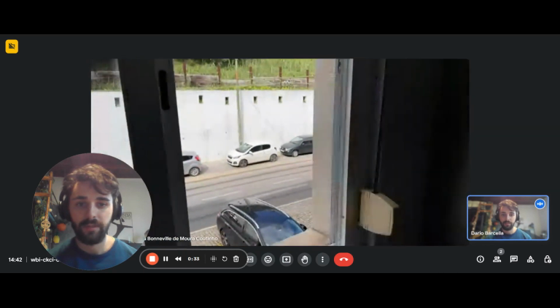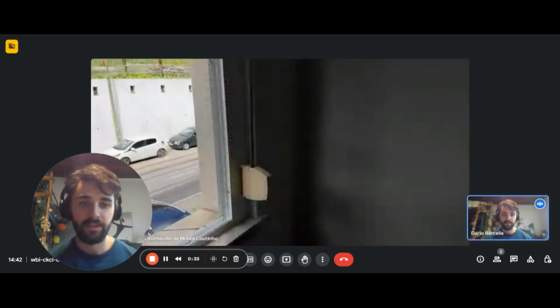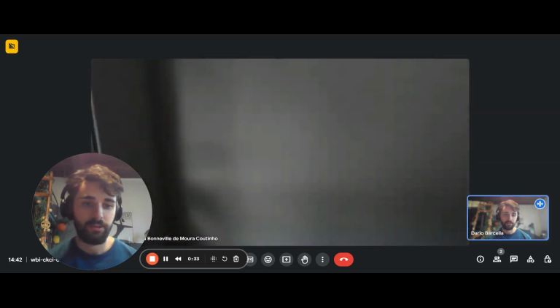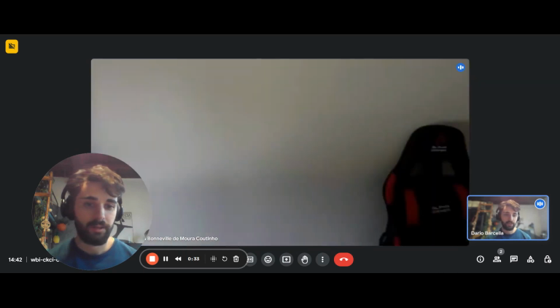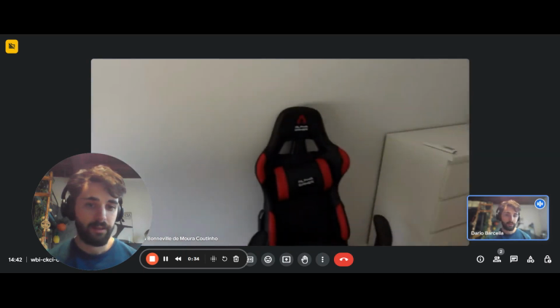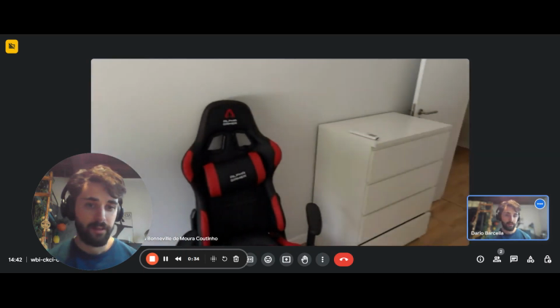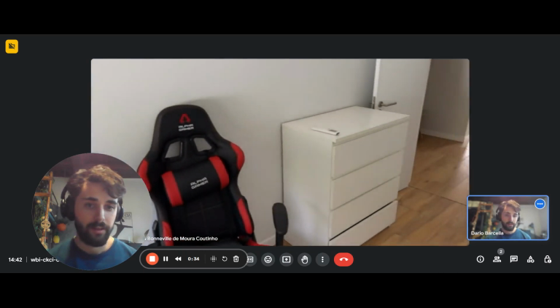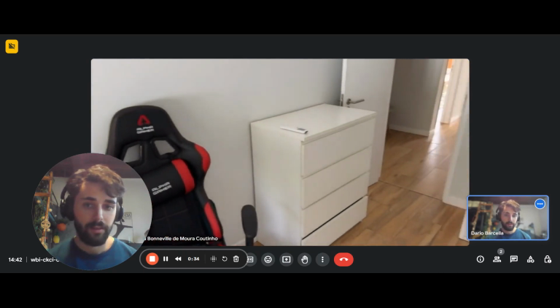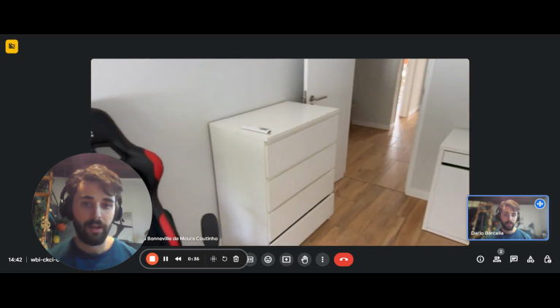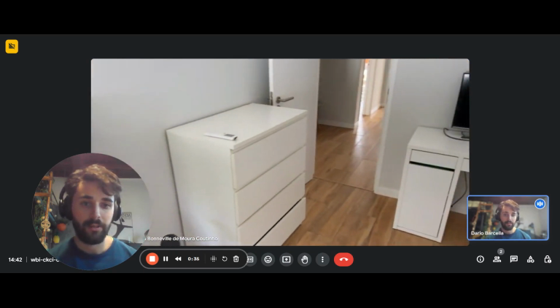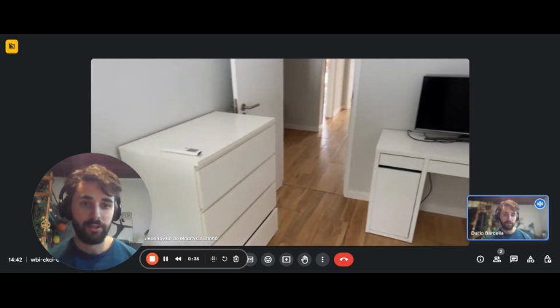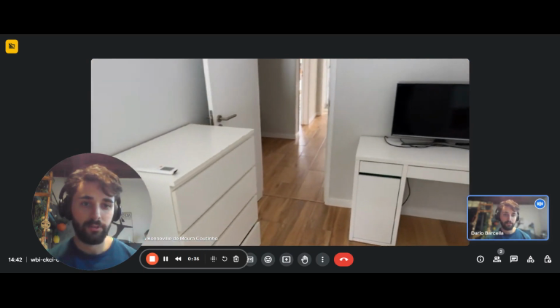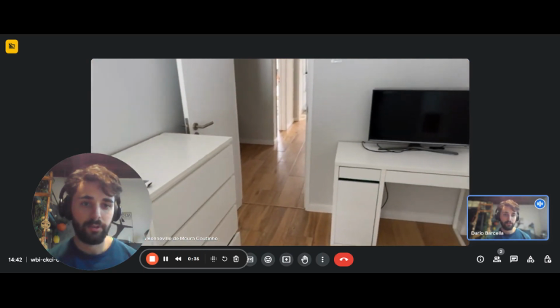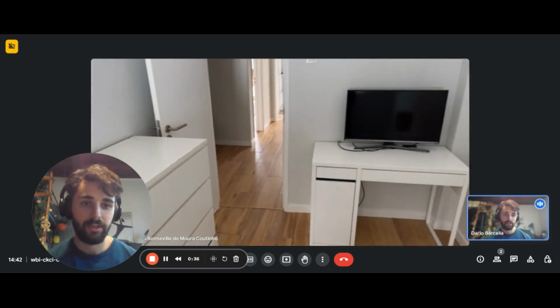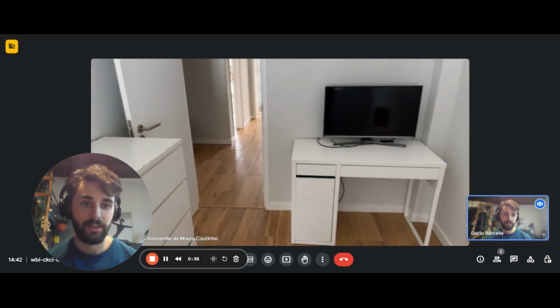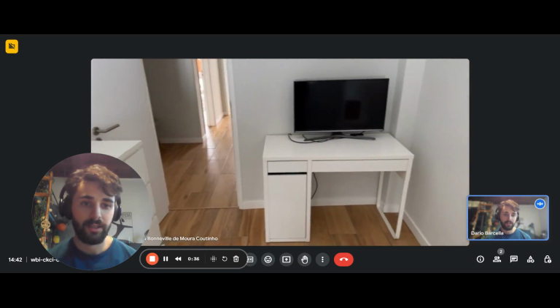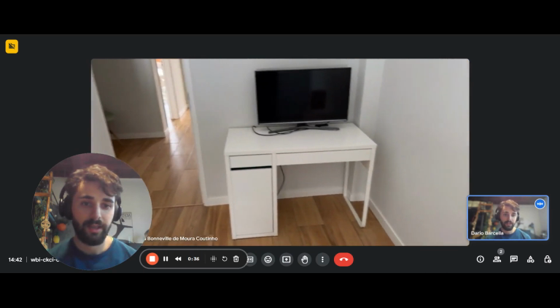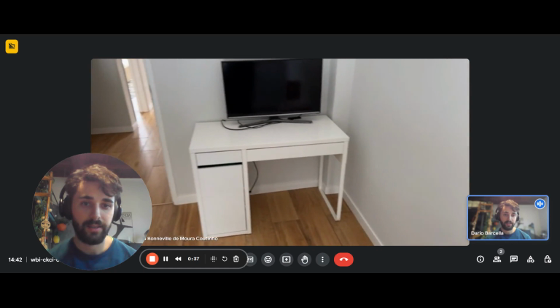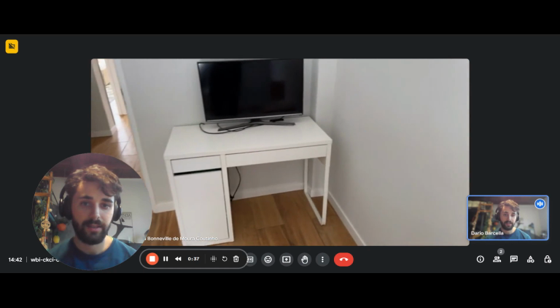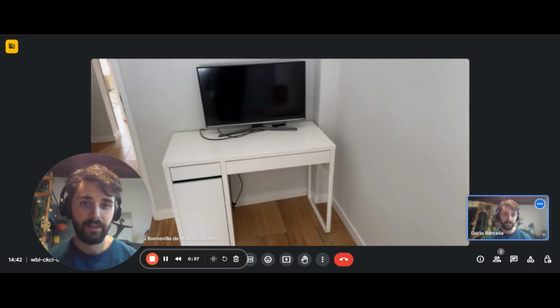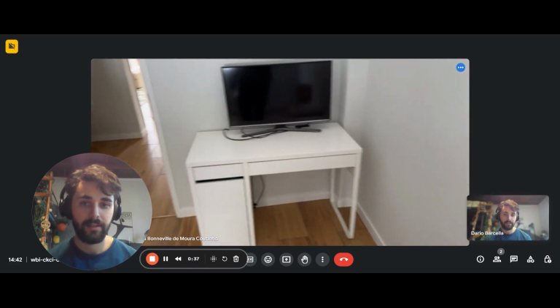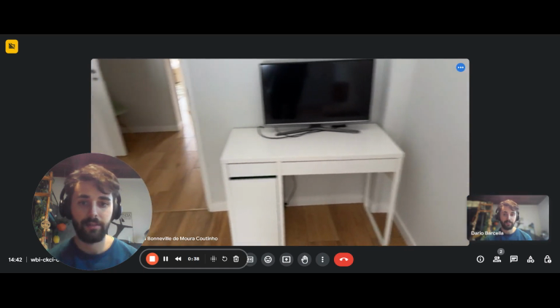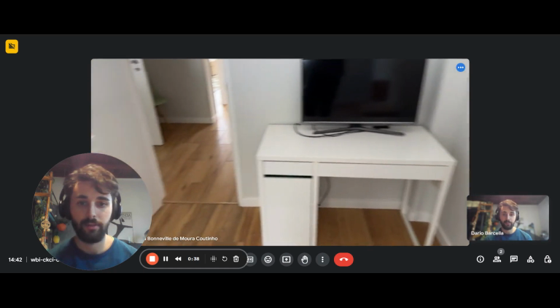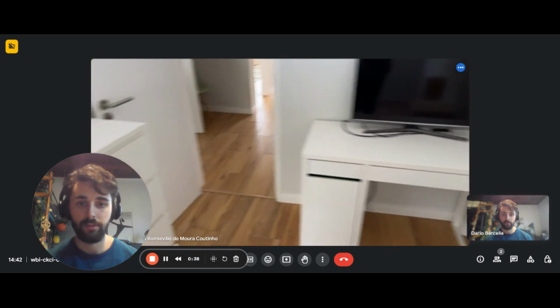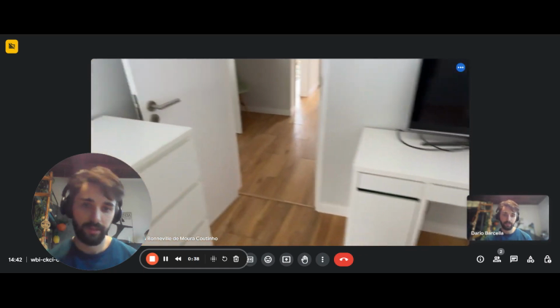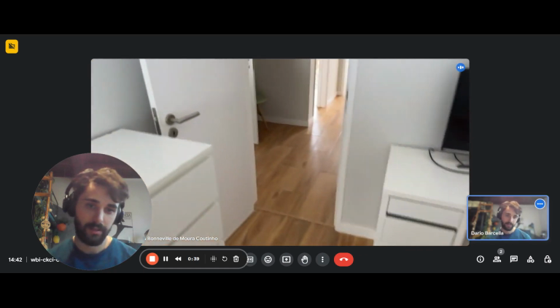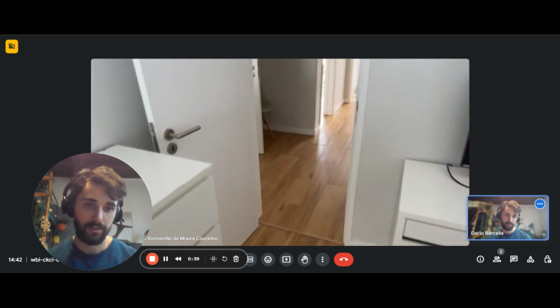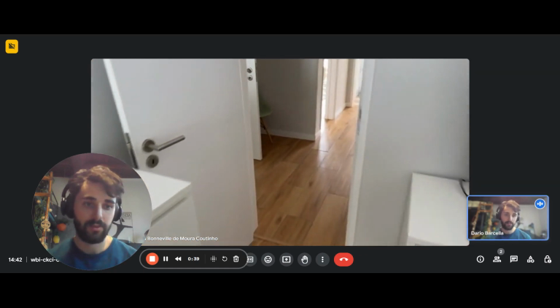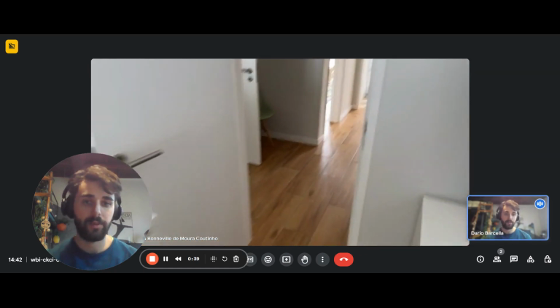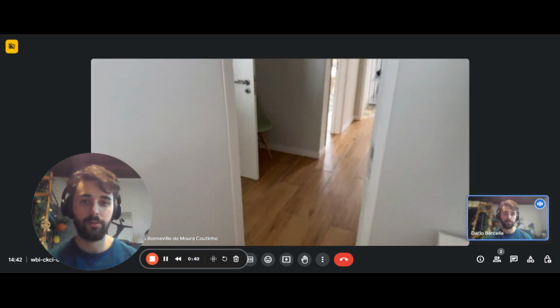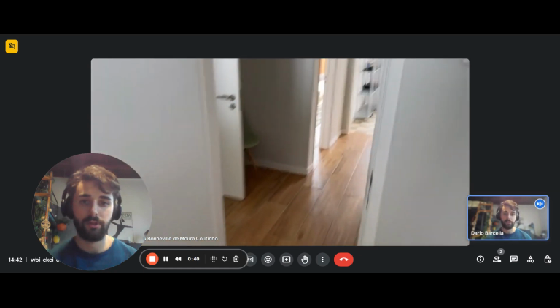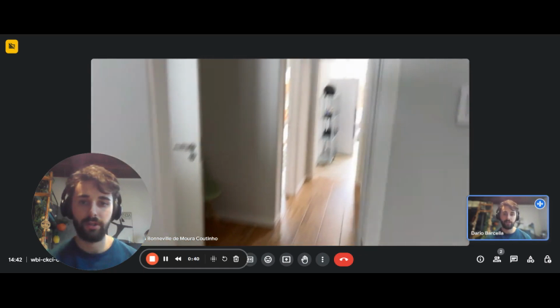This is the view — it faces the street. You have a chest of drawers, the desk, and there is also some space for storage there.